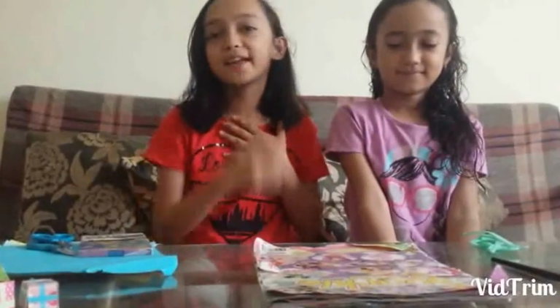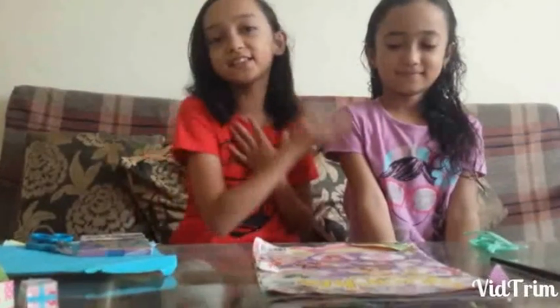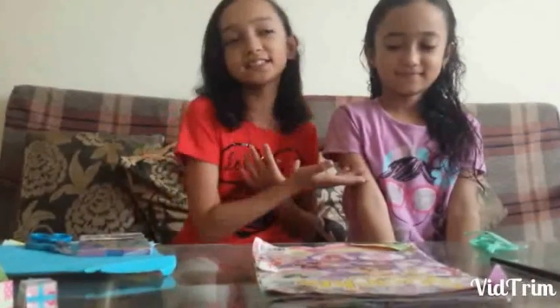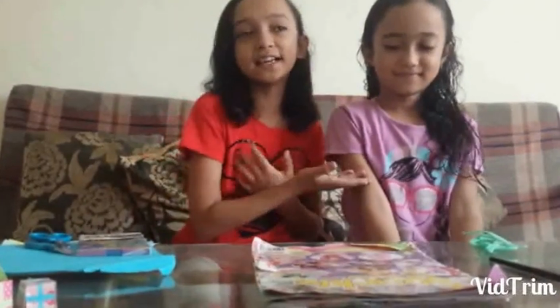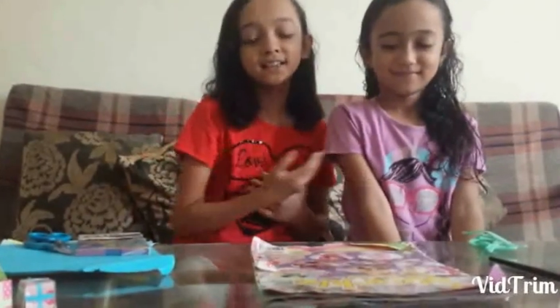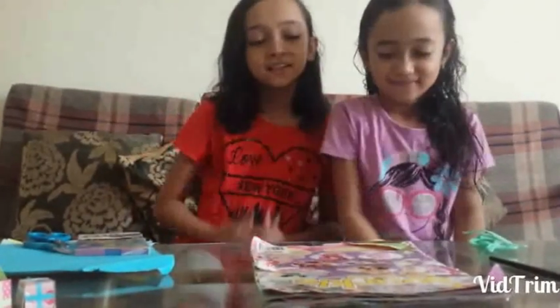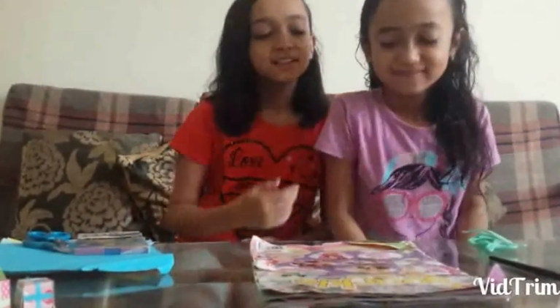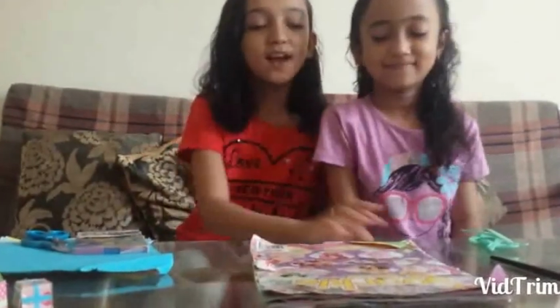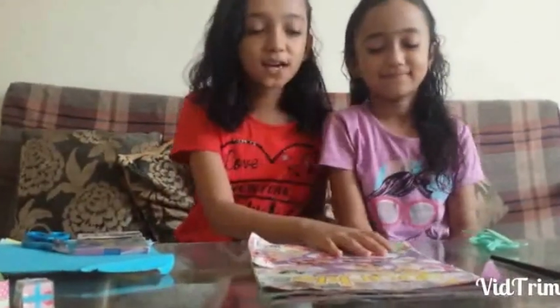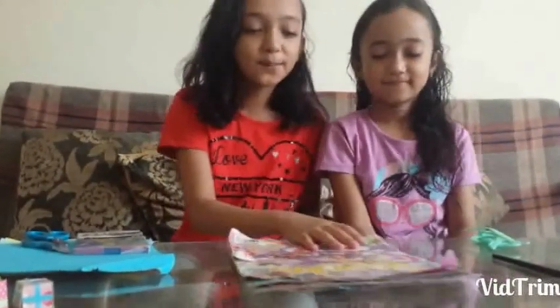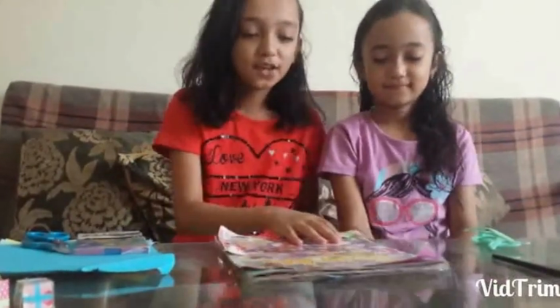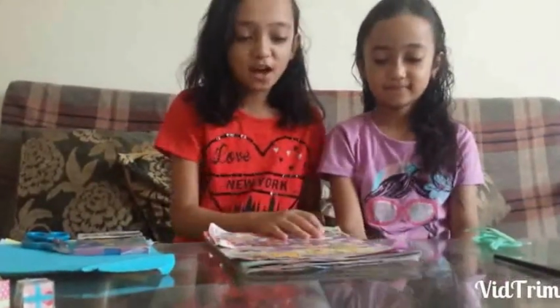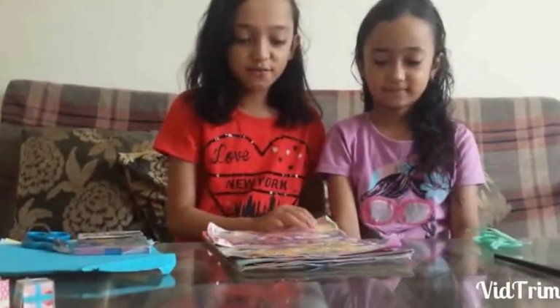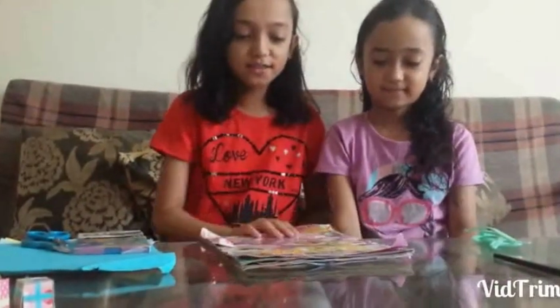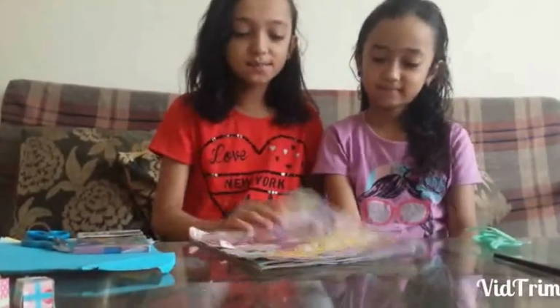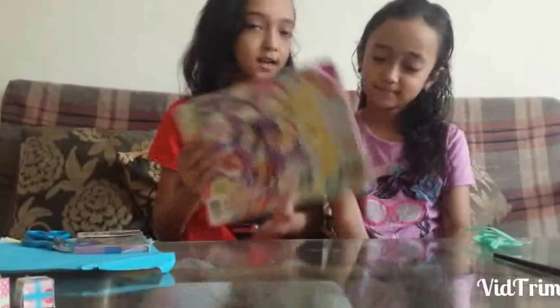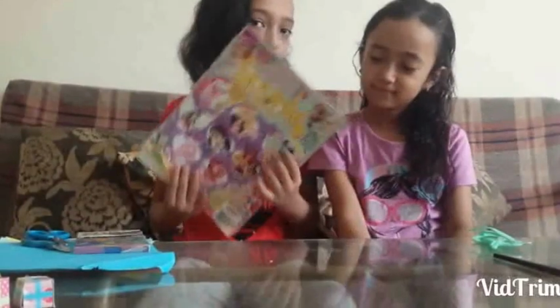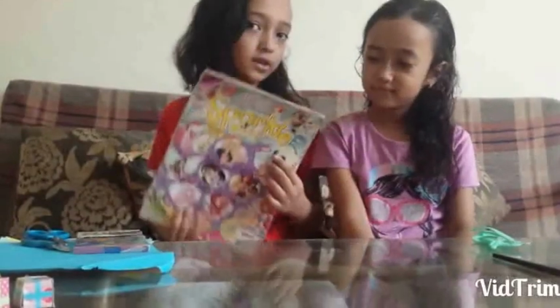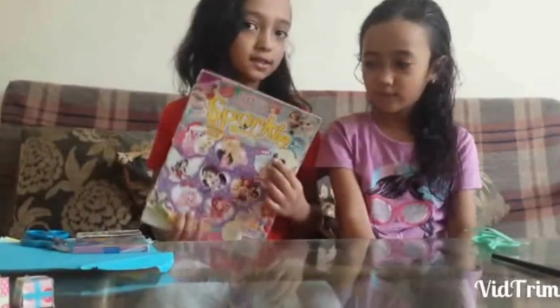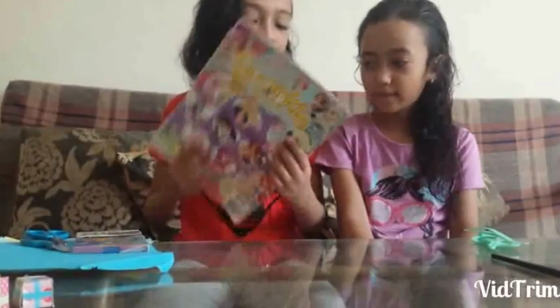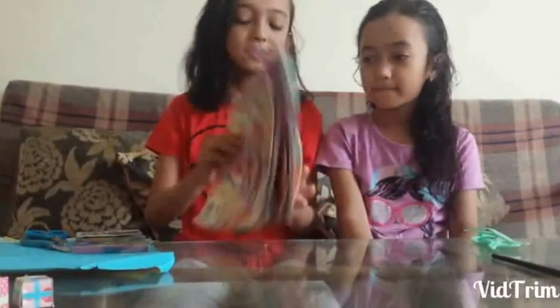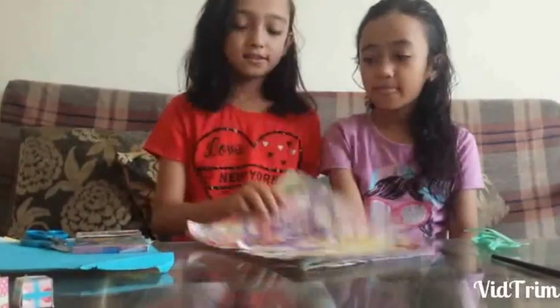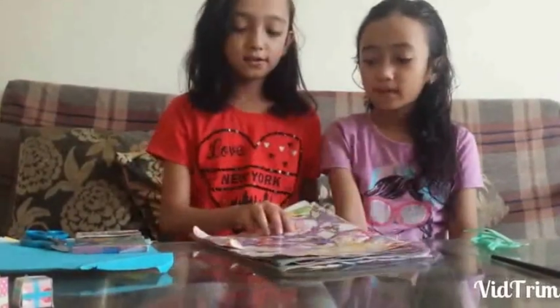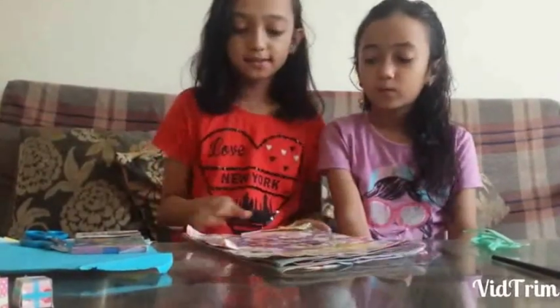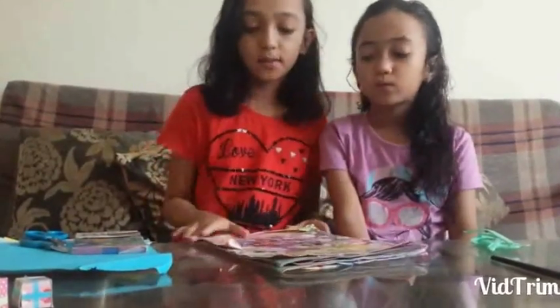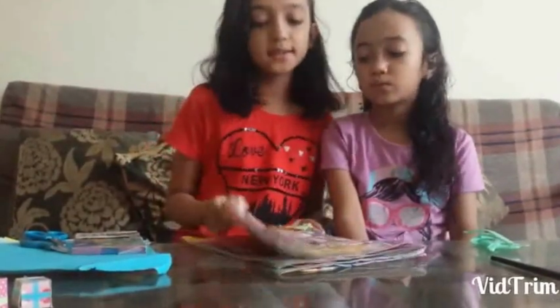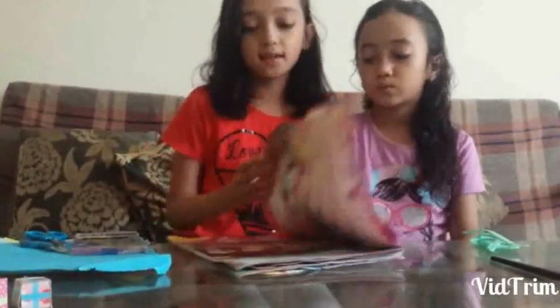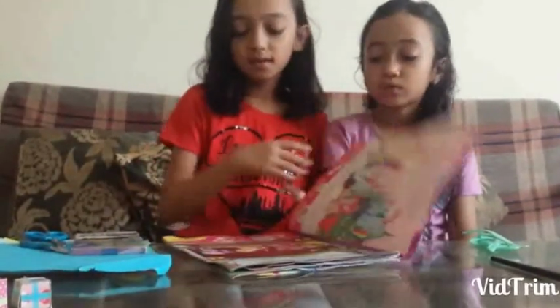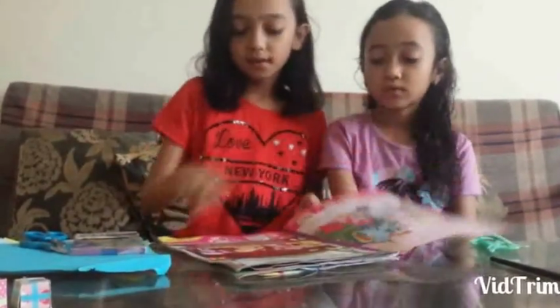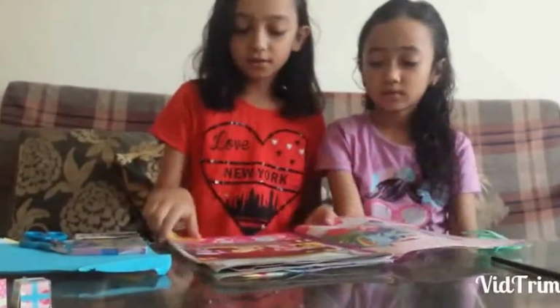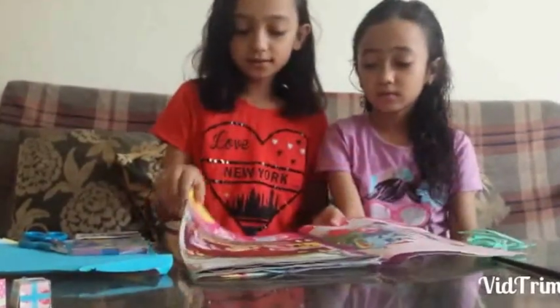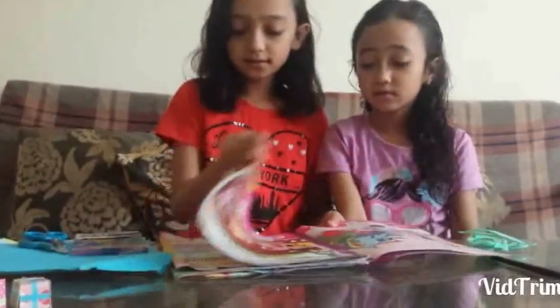Hi, I'm Omey and she is Lily. Today I've got a book of Parker Rose. So let's see what's in it.